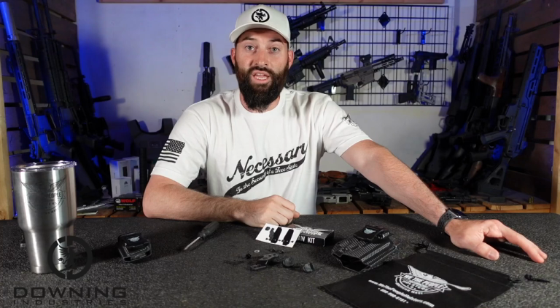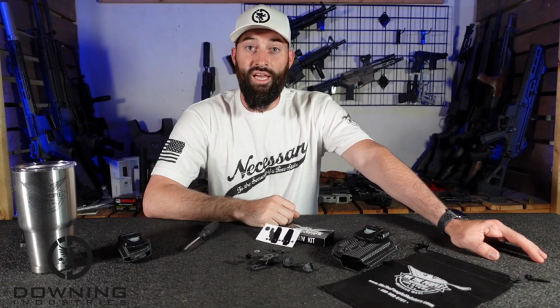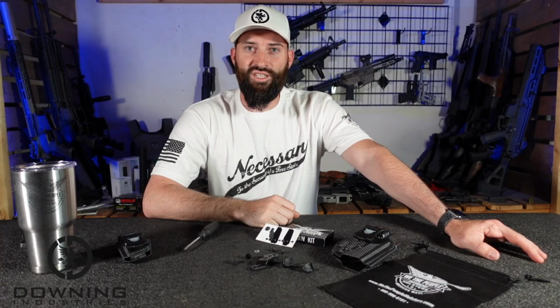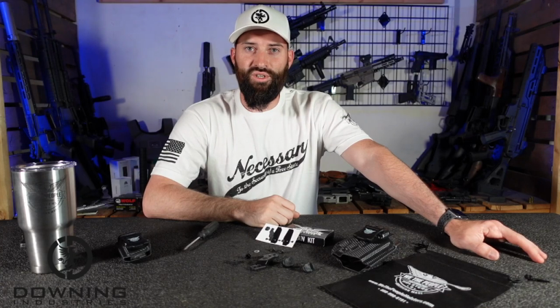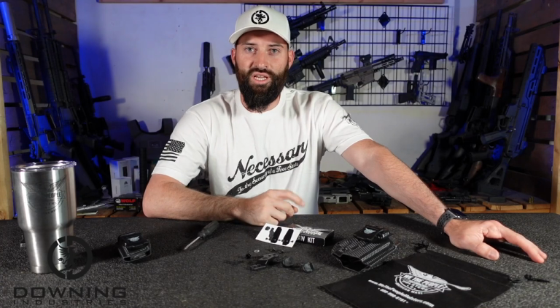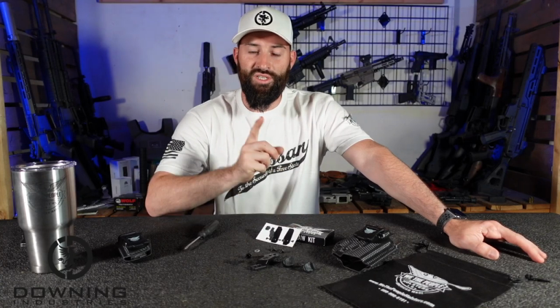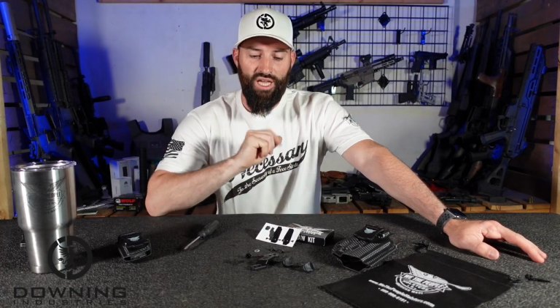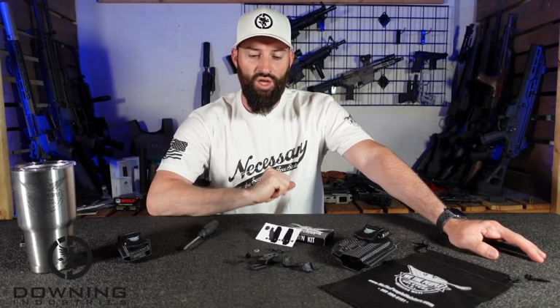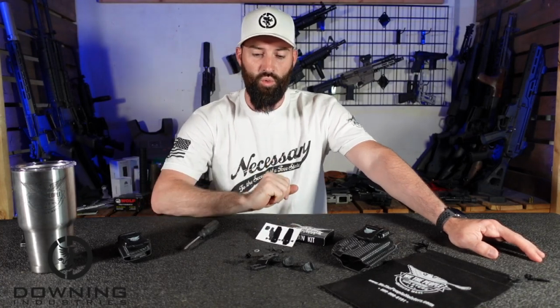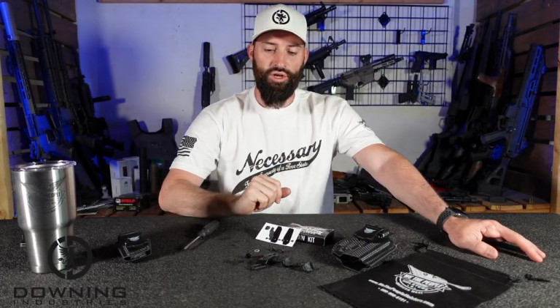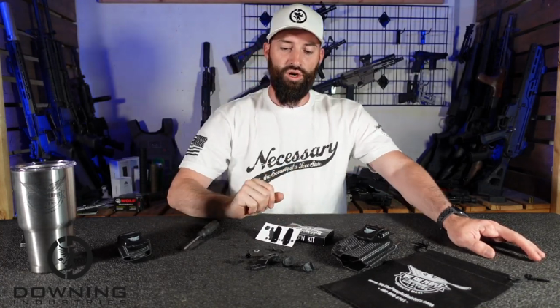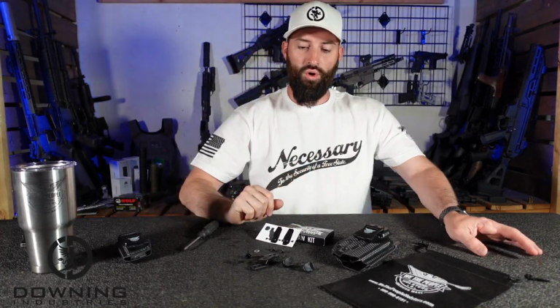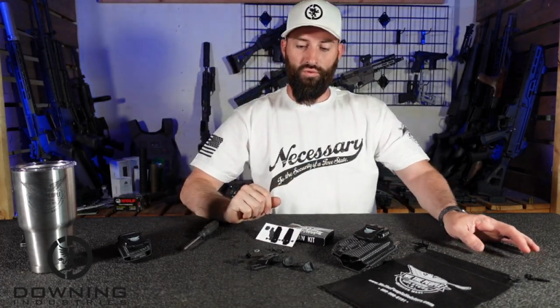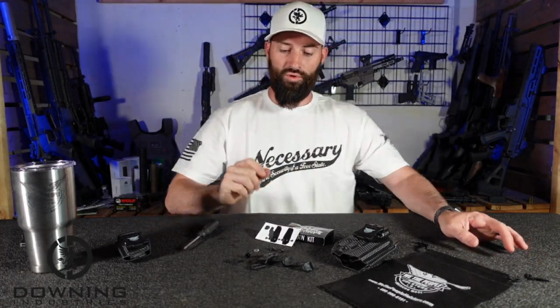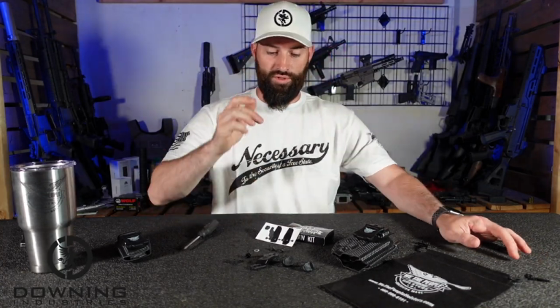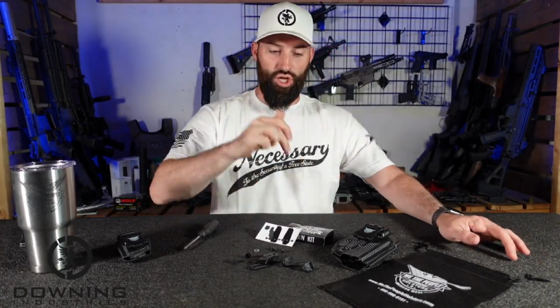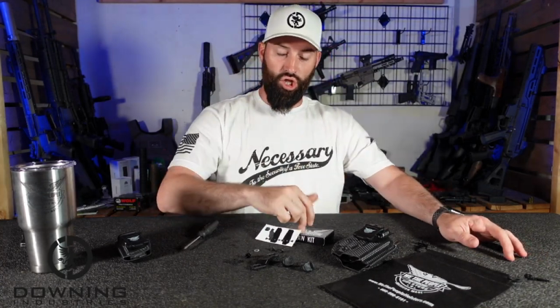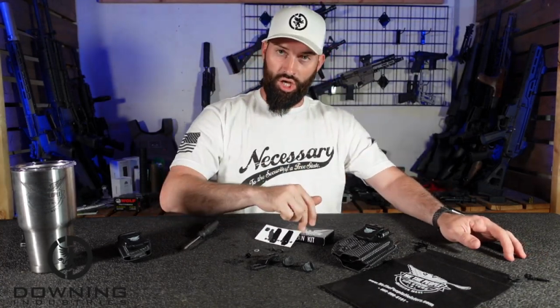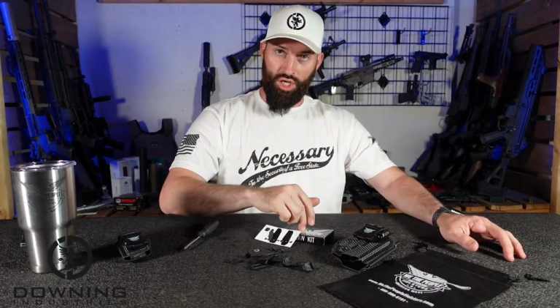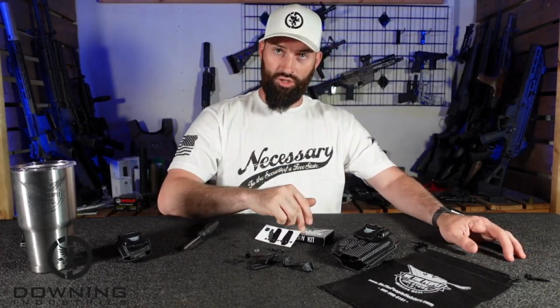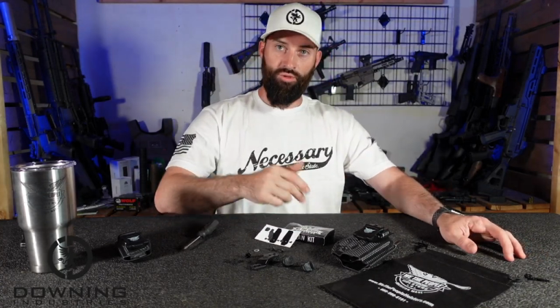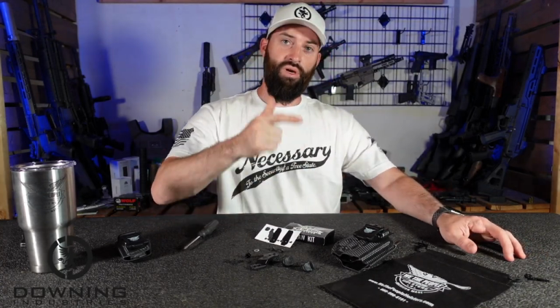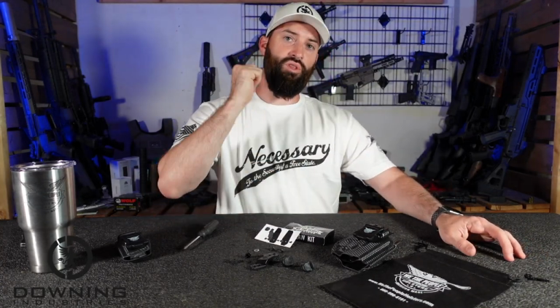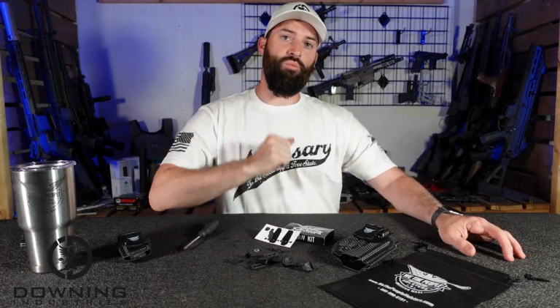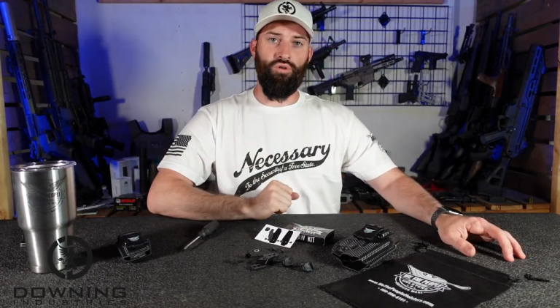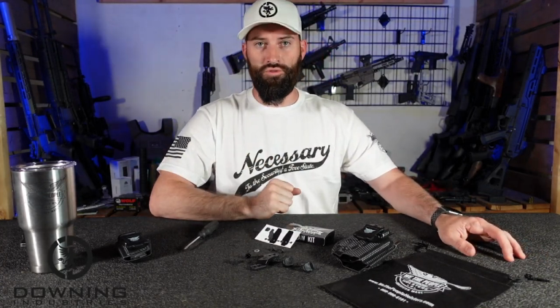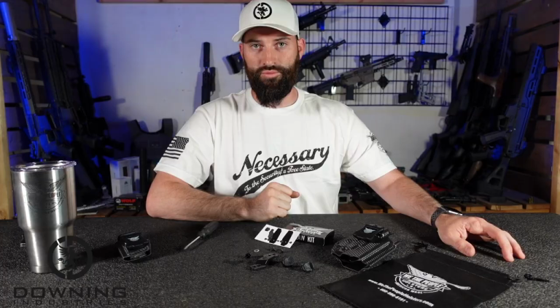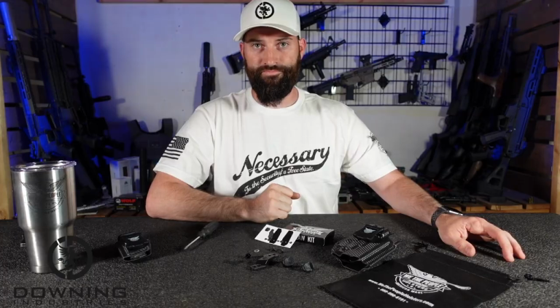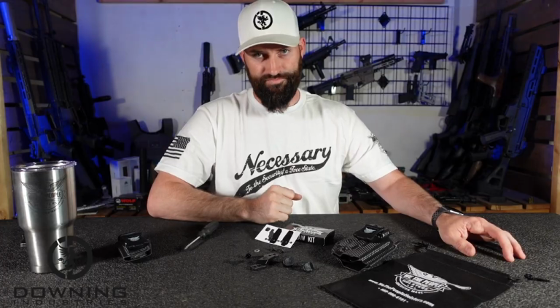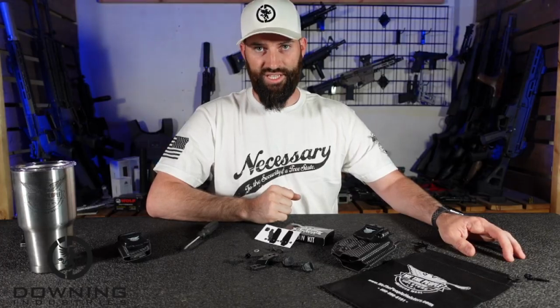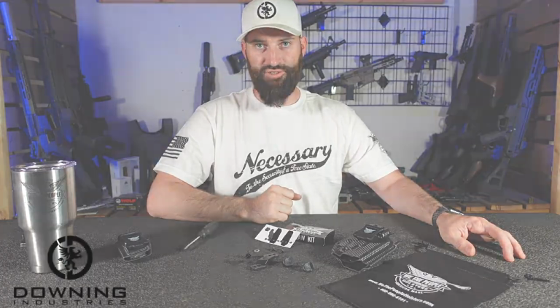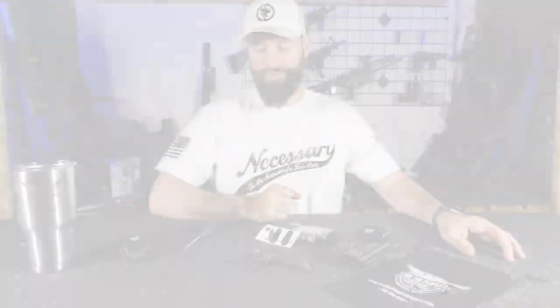Hey guys, what's up? Today we're going to go over the Claw by We The People holsters. Let's get into it.